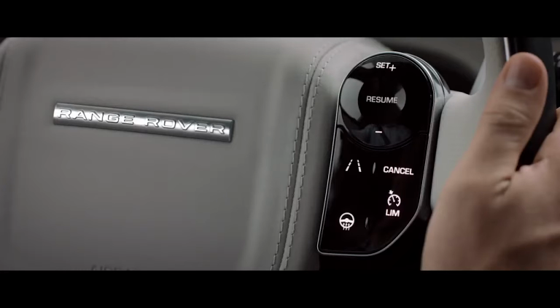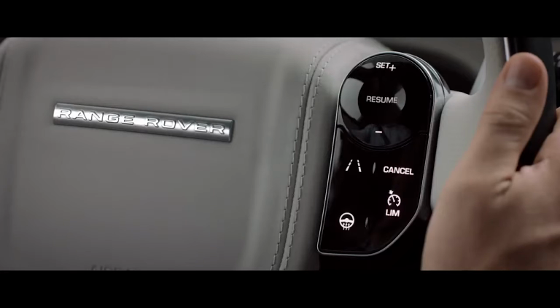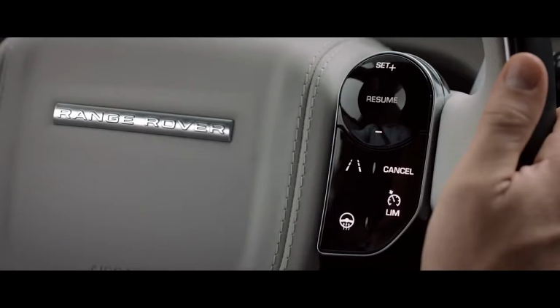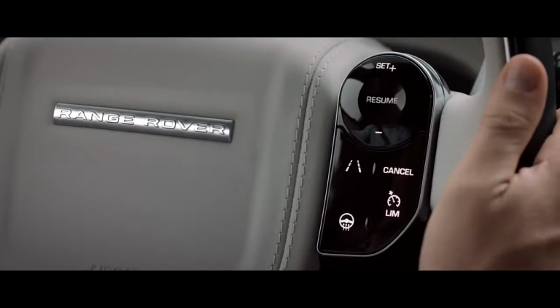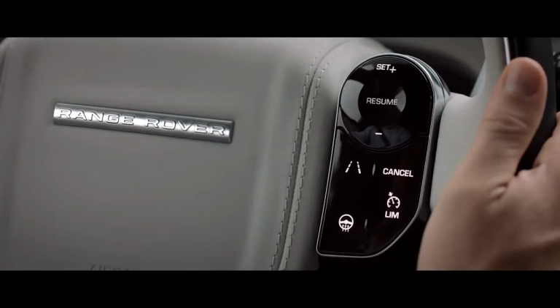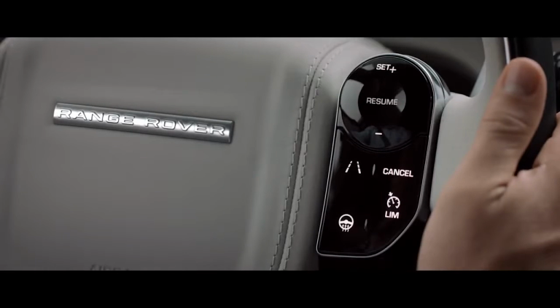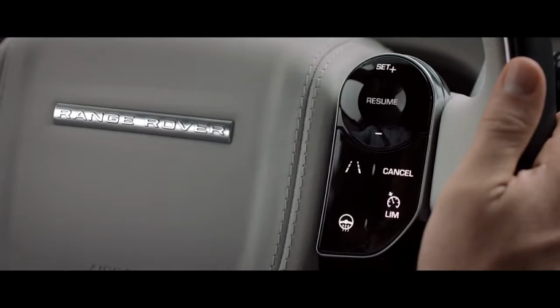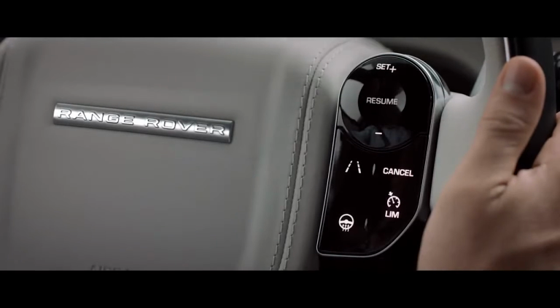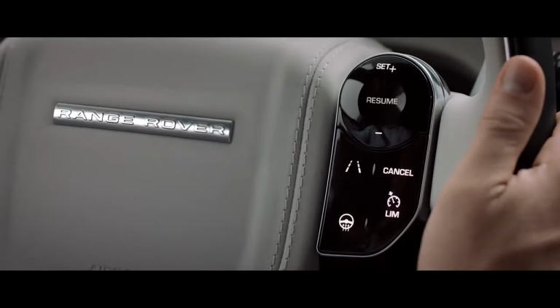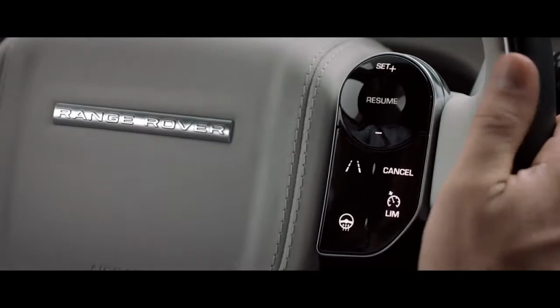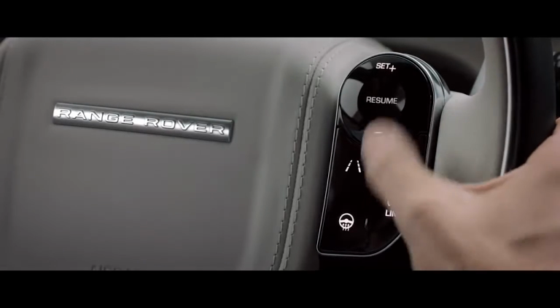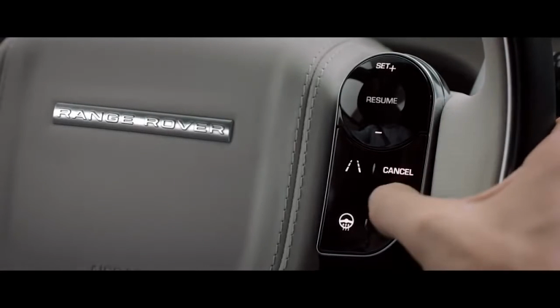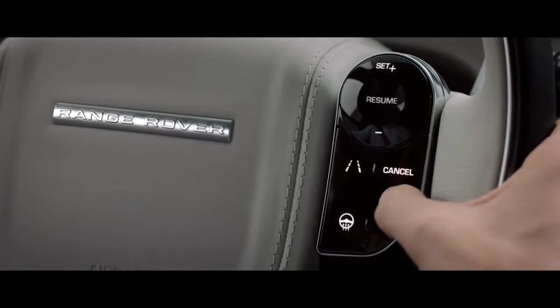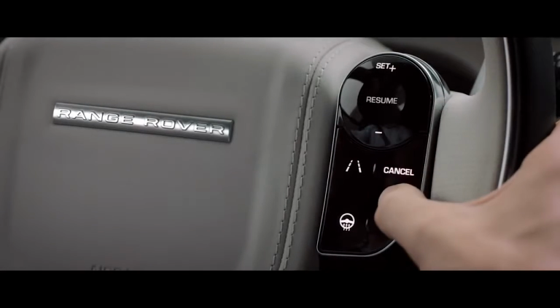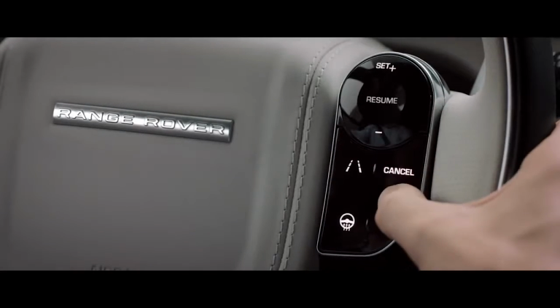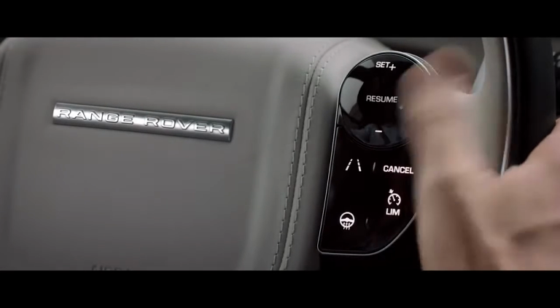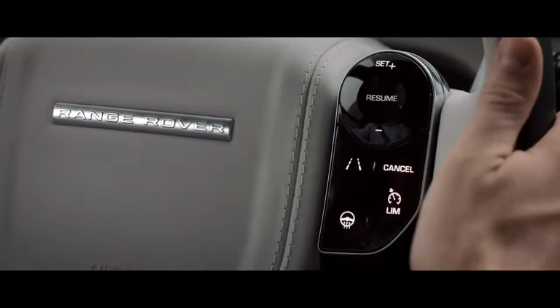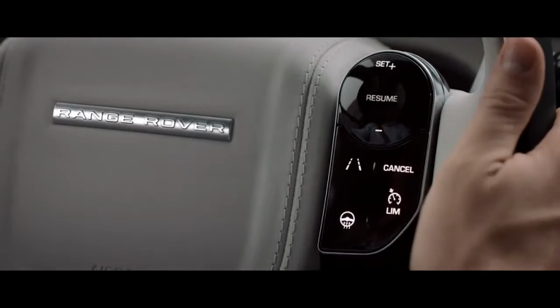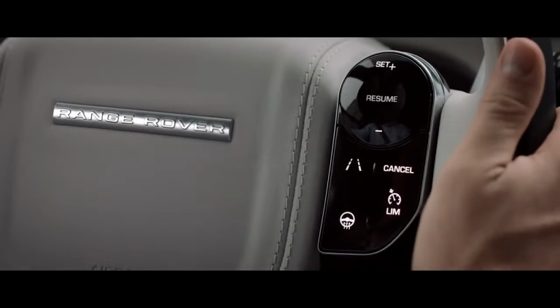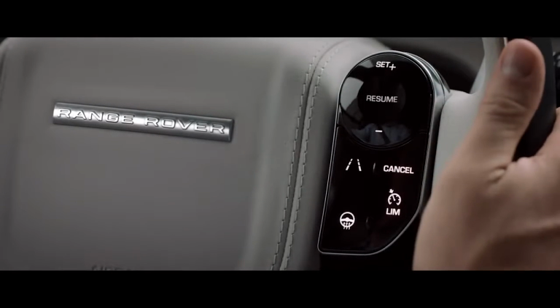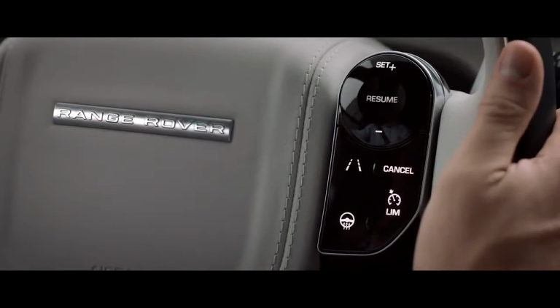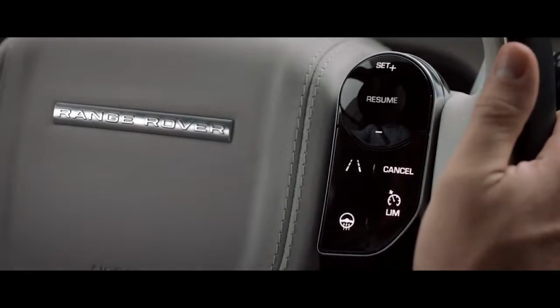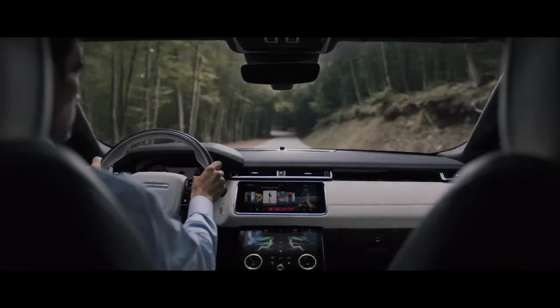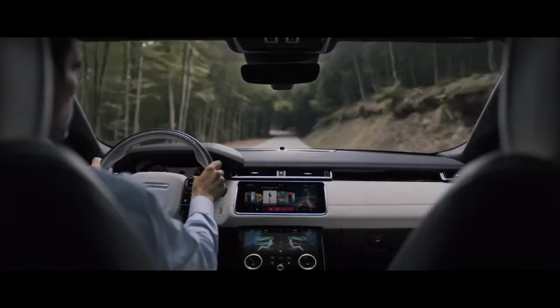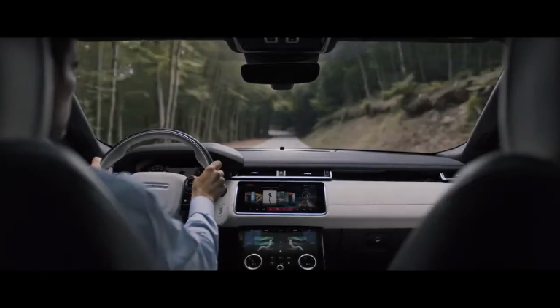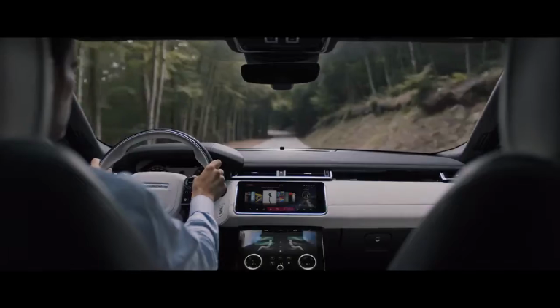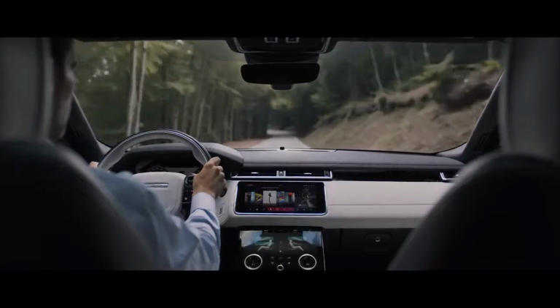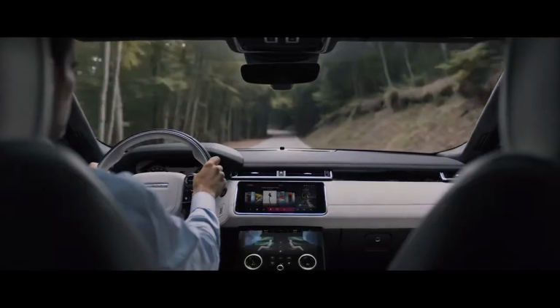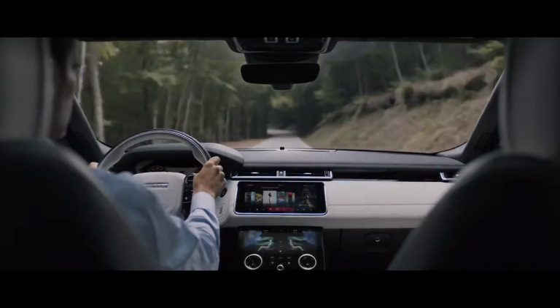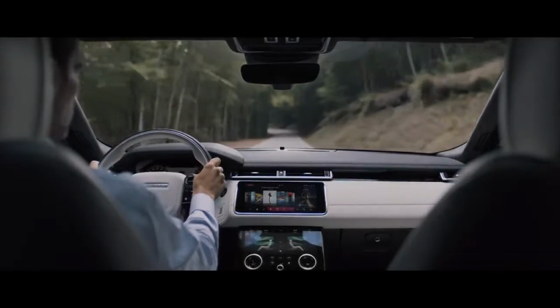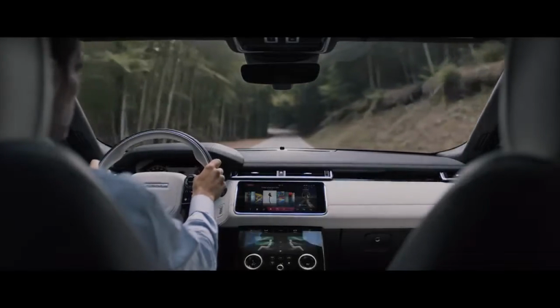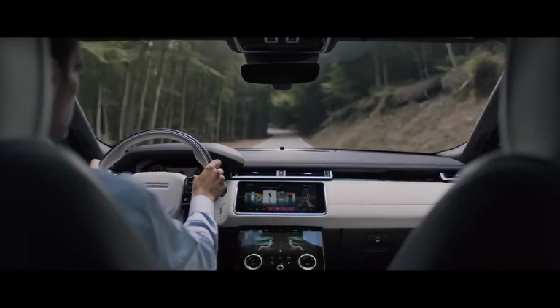The capacitive steering wheel switches respond to touch, putting key functions at your fingertips.